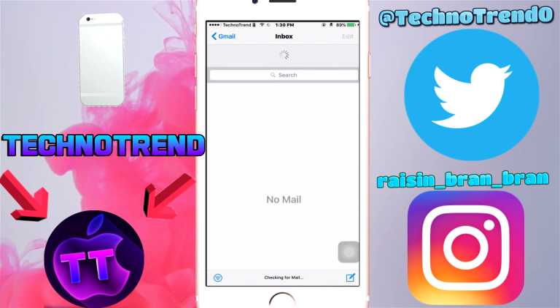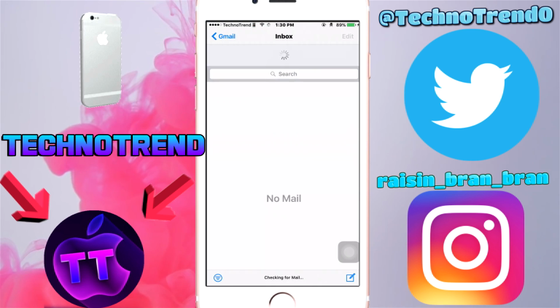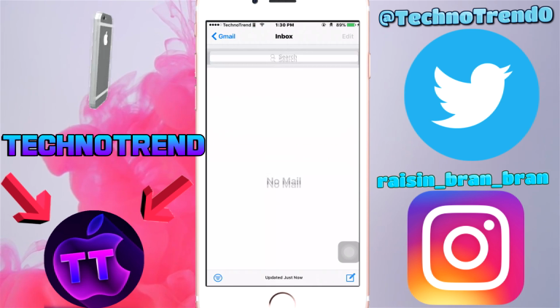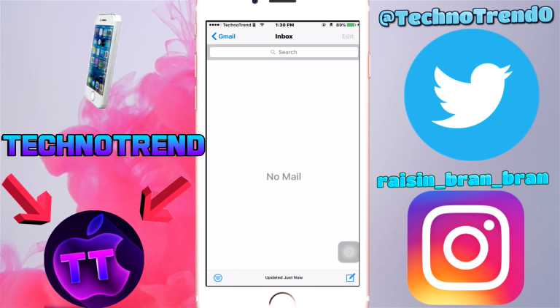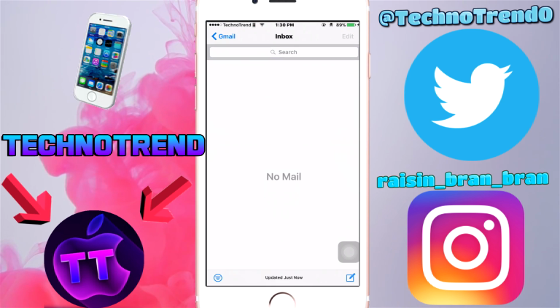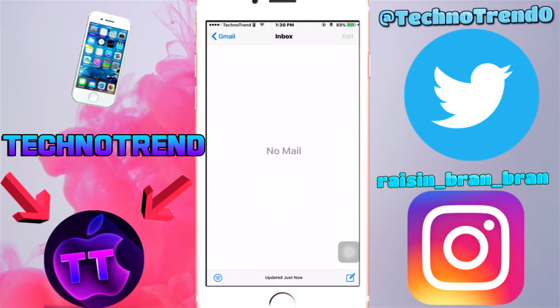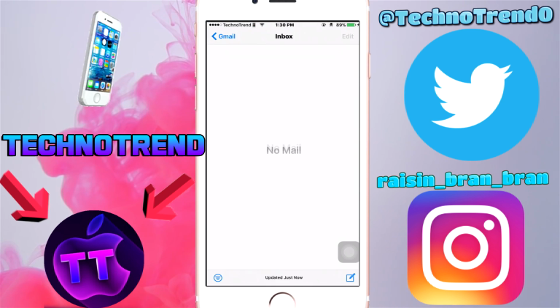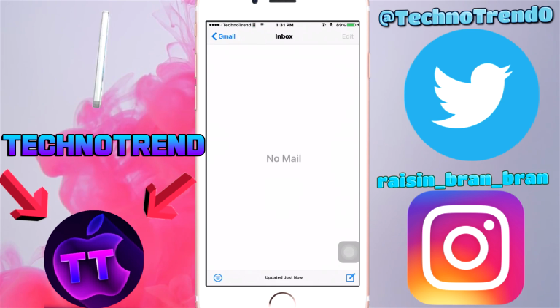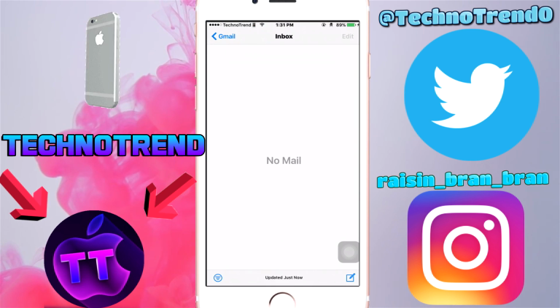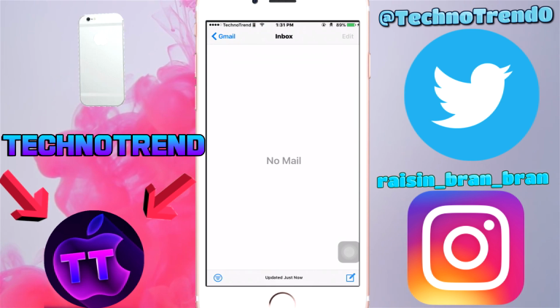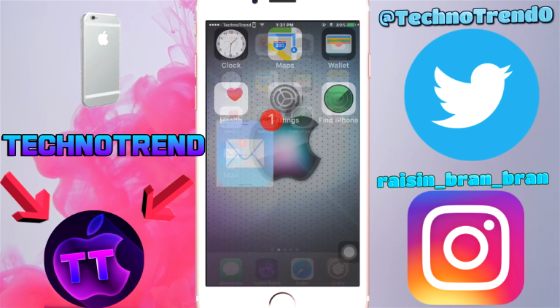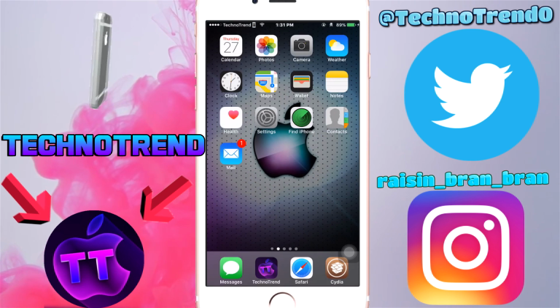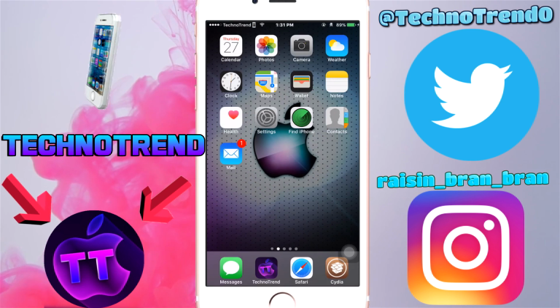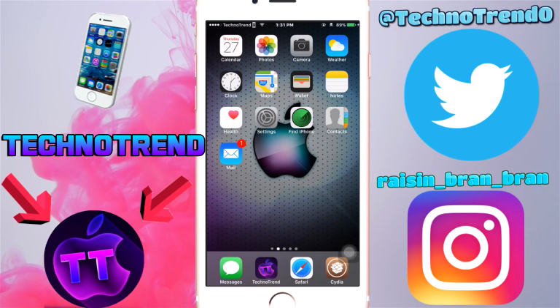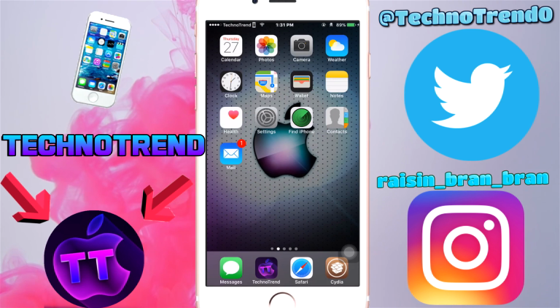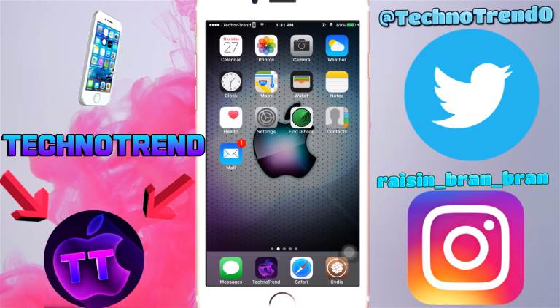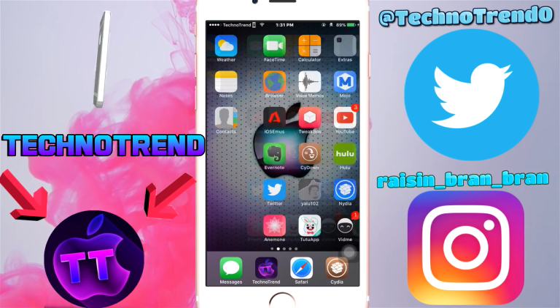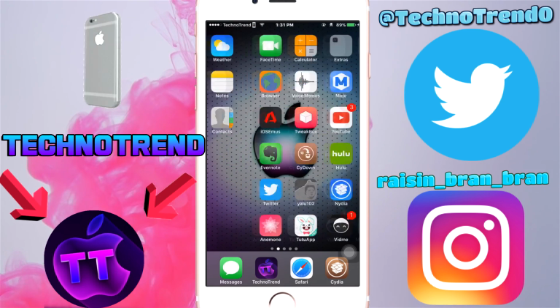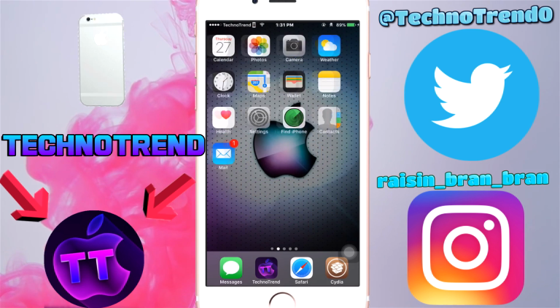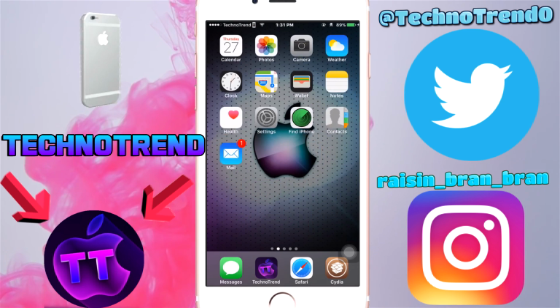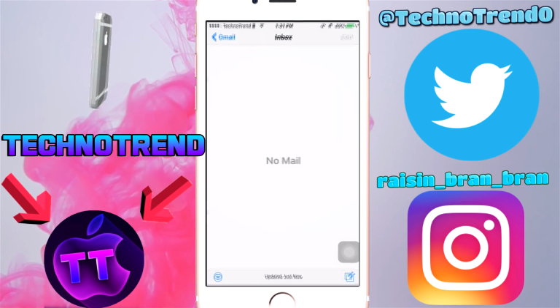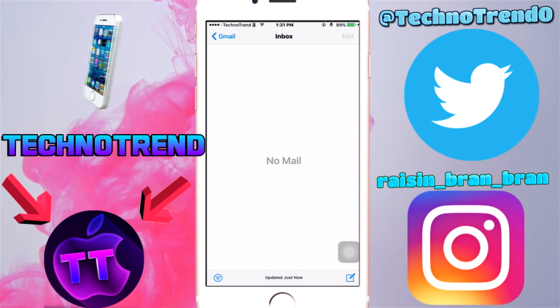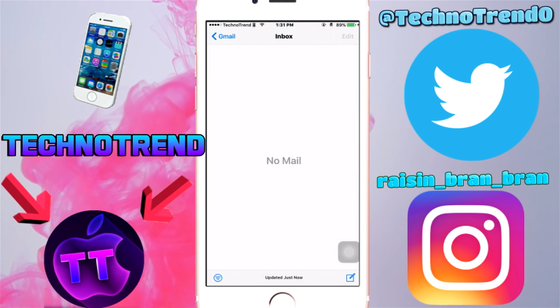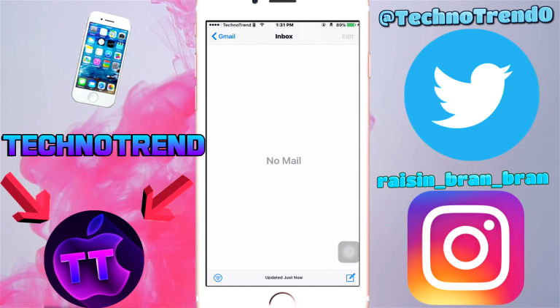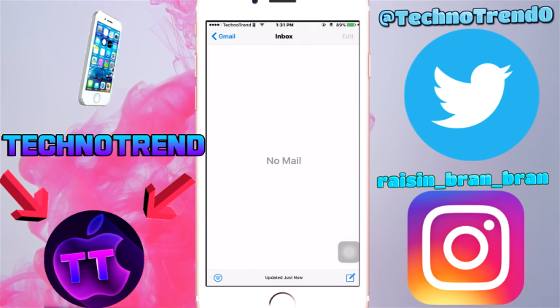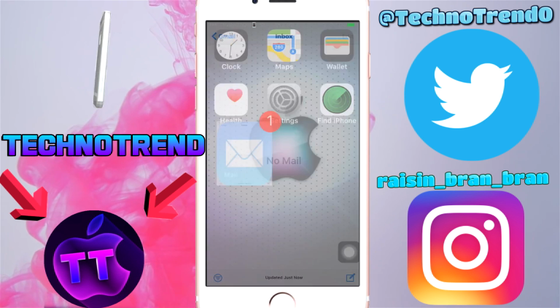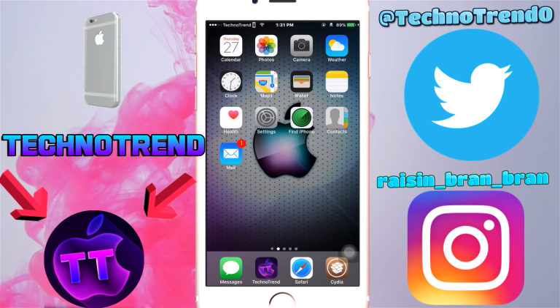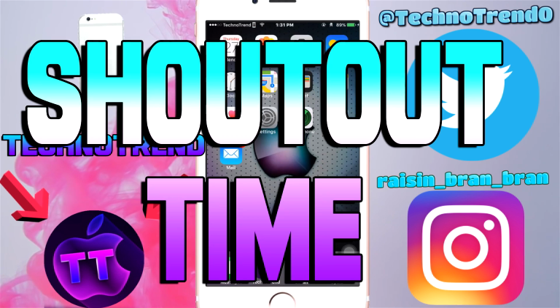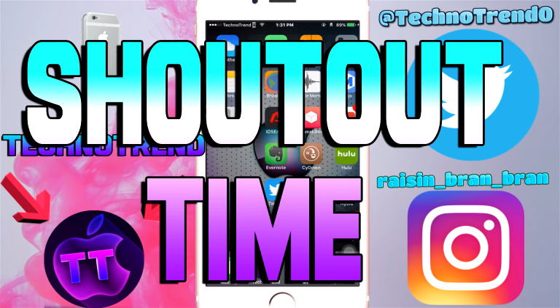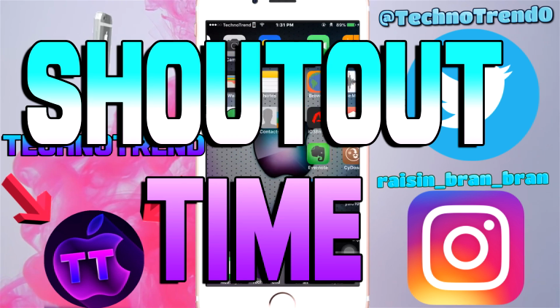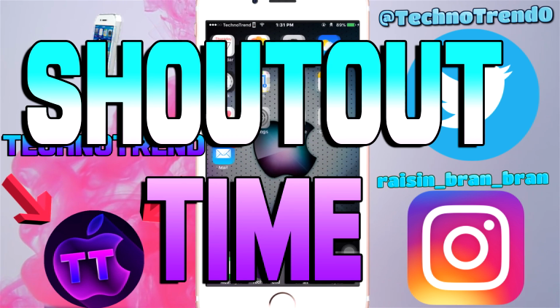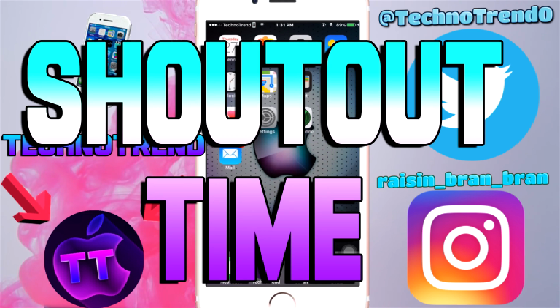Thank you guys for watching this video. I now have zero notifications on the side, which is really good. I don't like those — they give me anxiety. Thank you guys for watching.